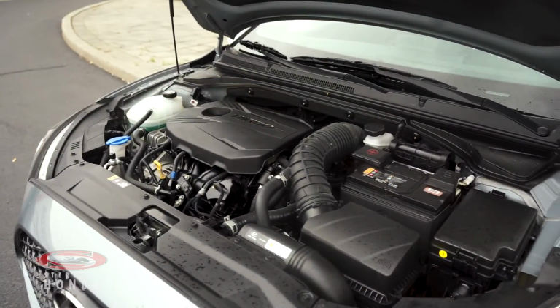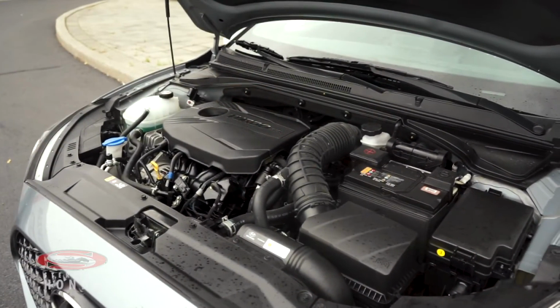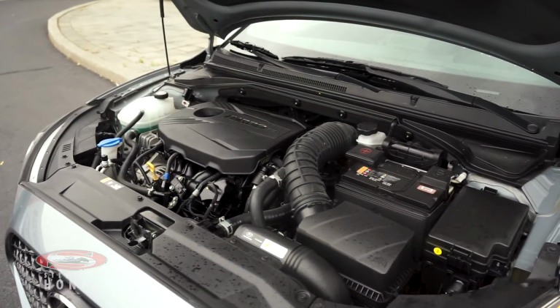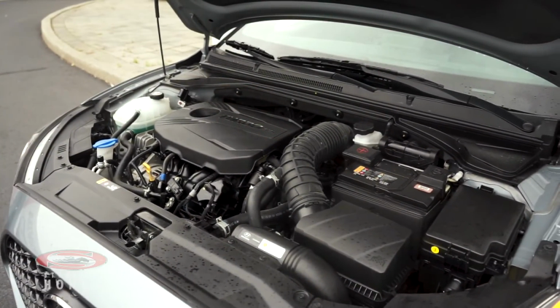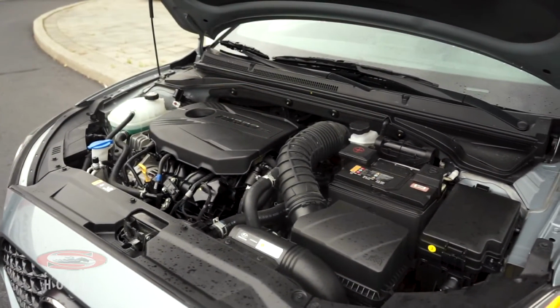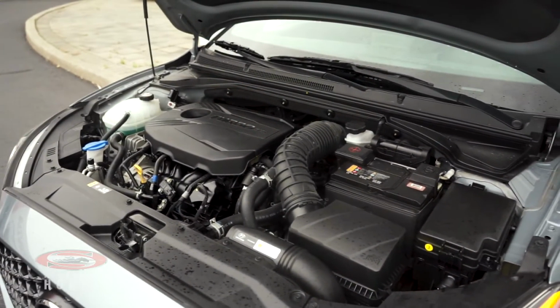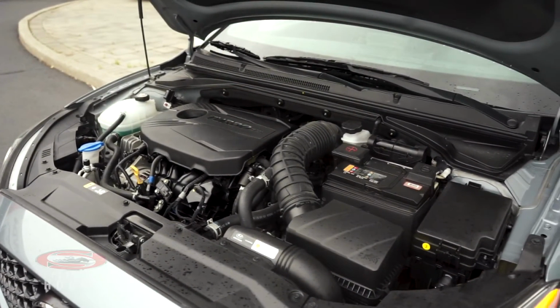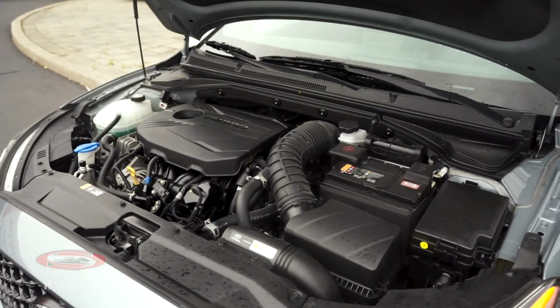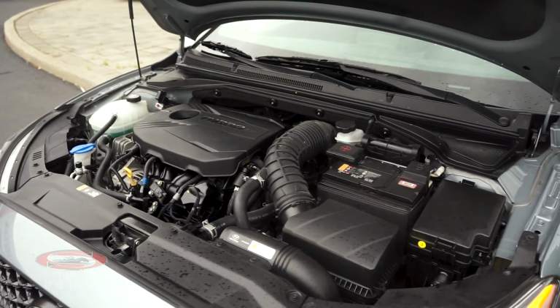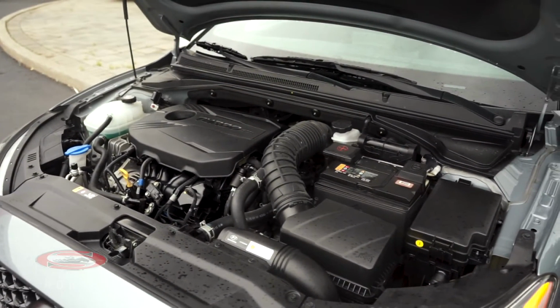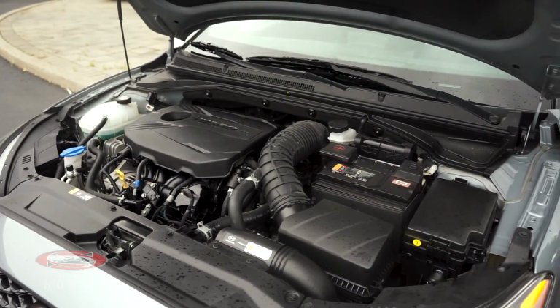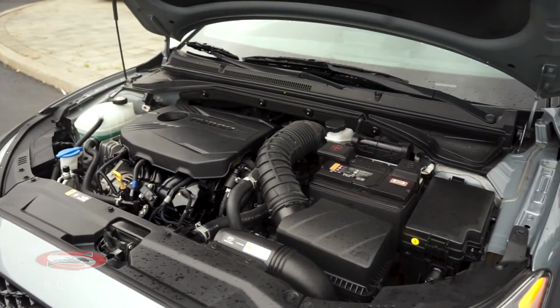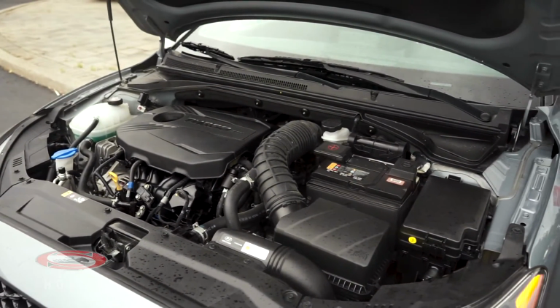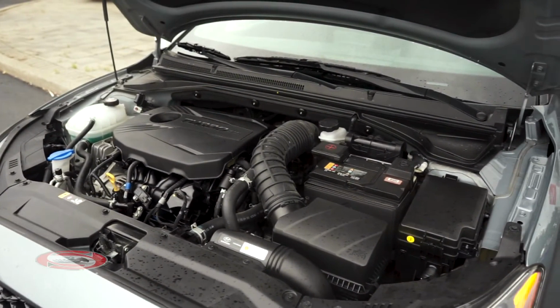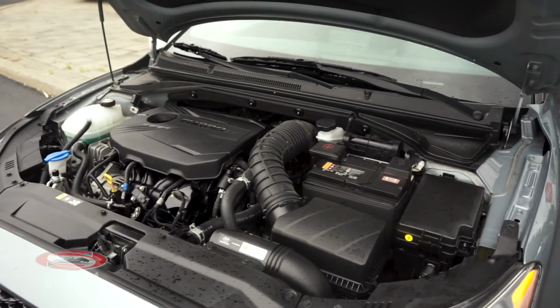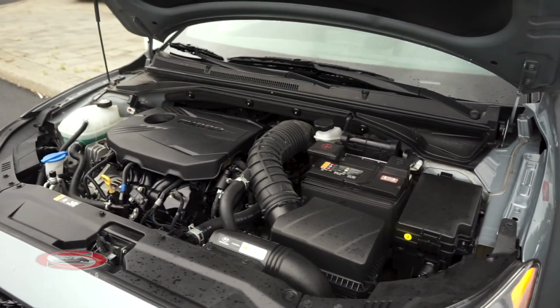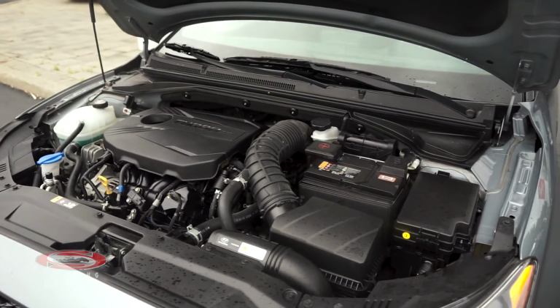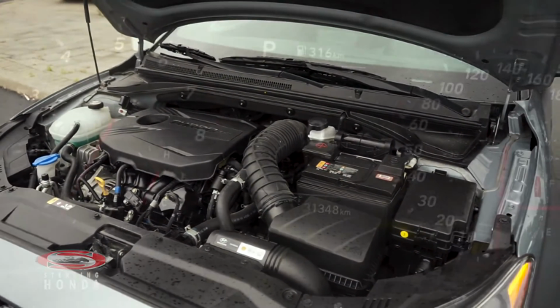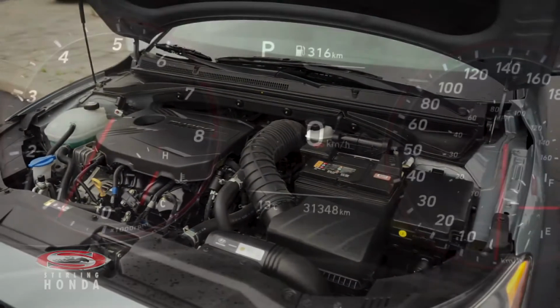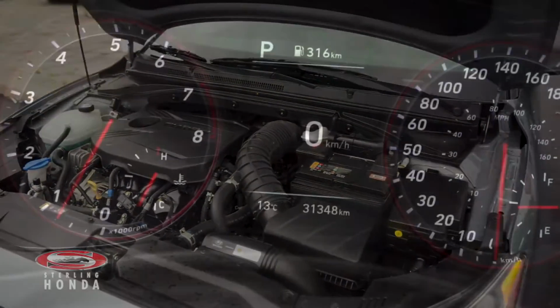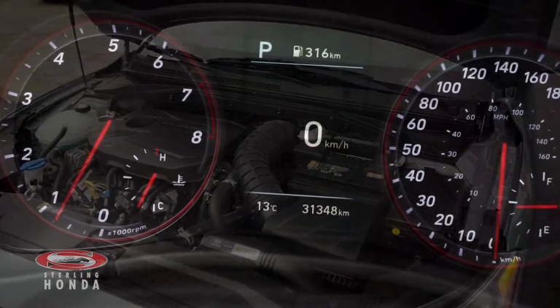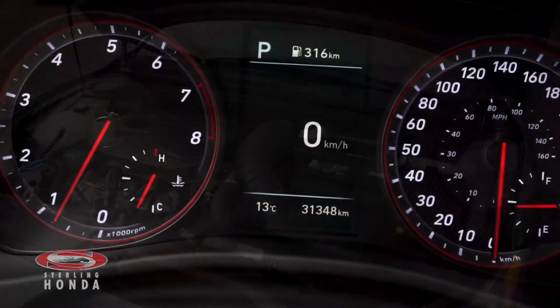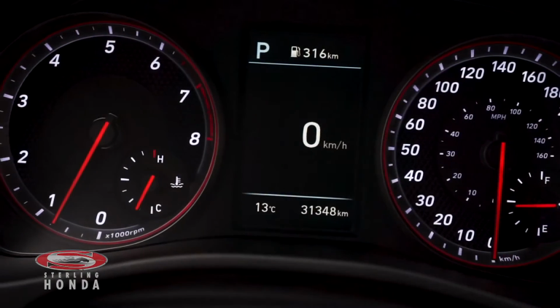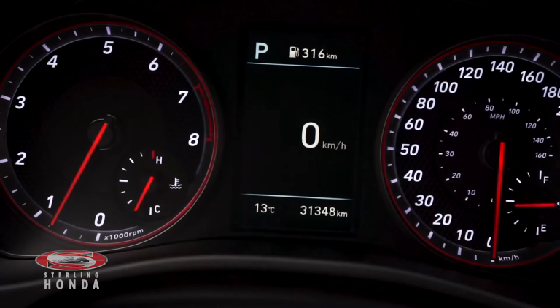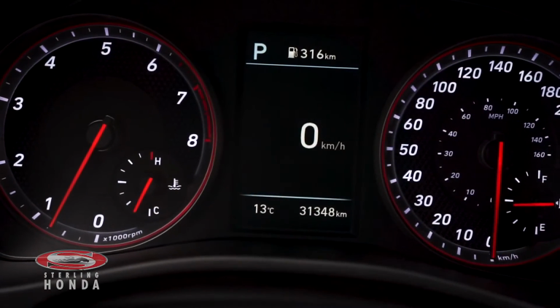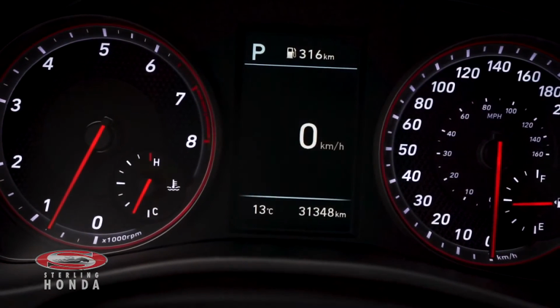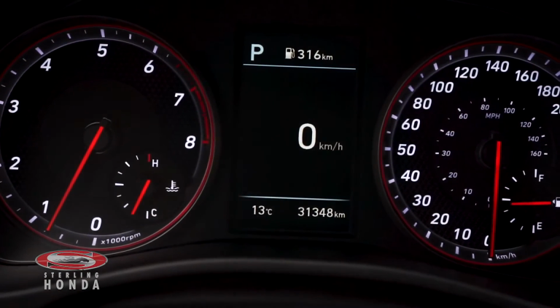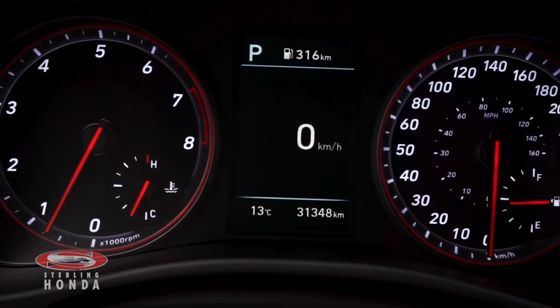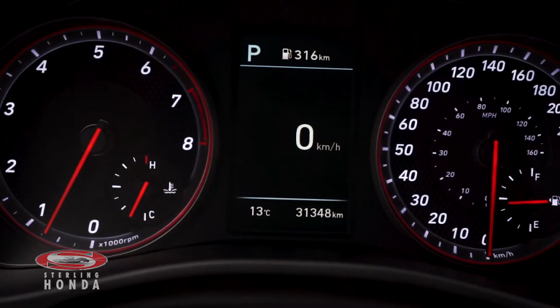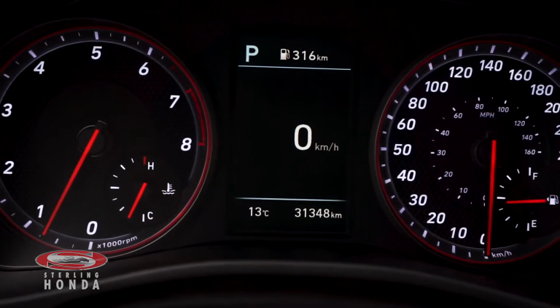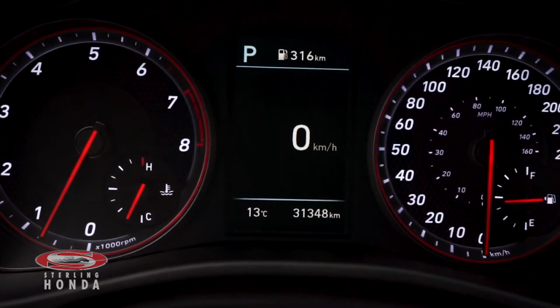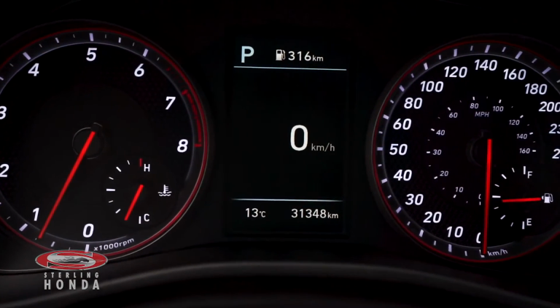The 1.6L 4-cylinder engine has all up-to-date fluids and filters with just under 32,000 km on it.